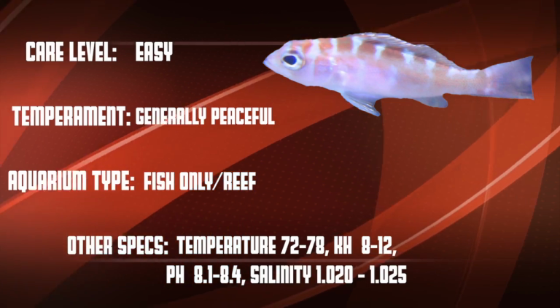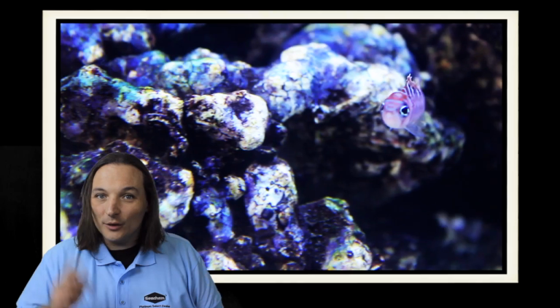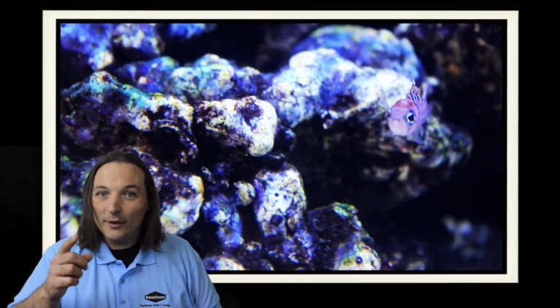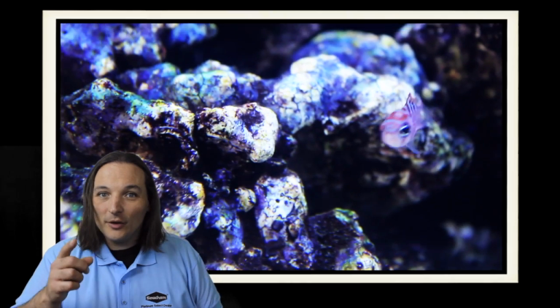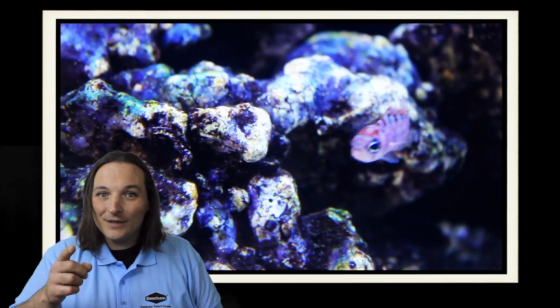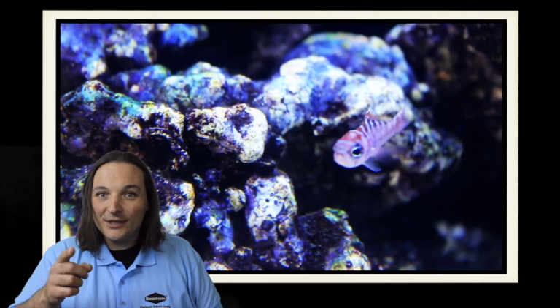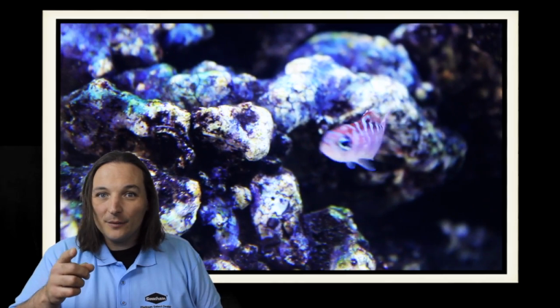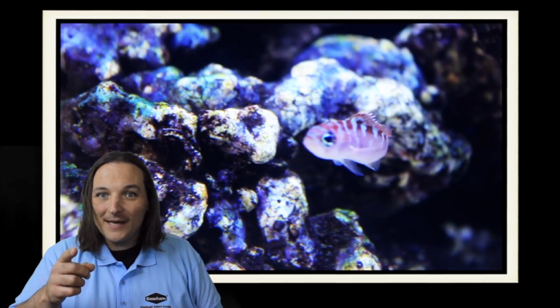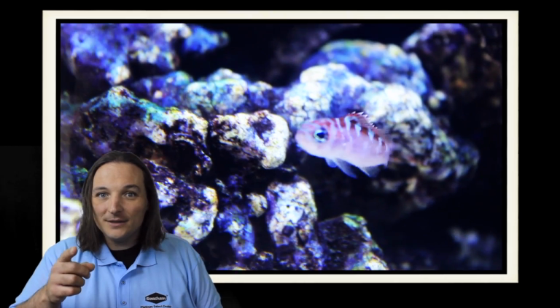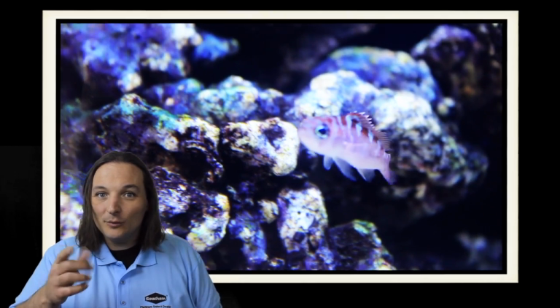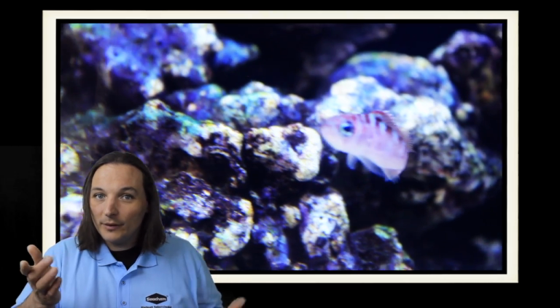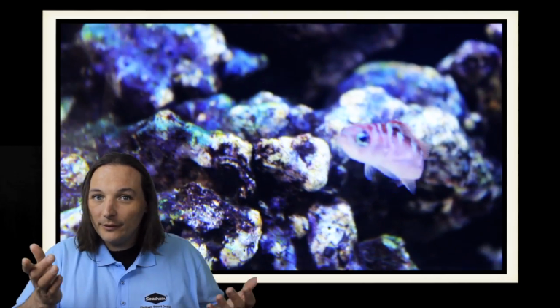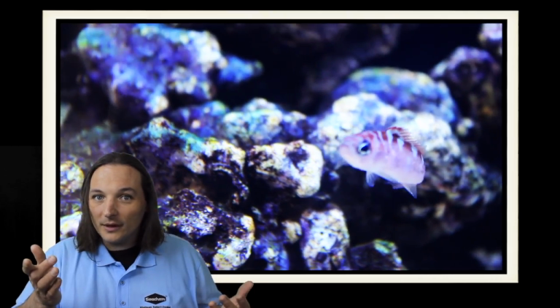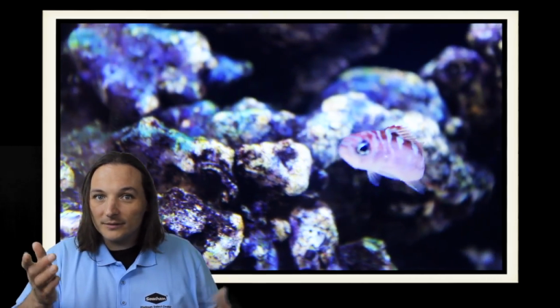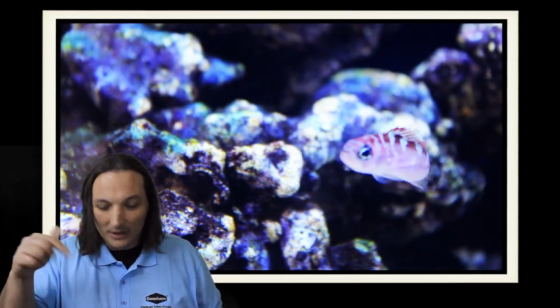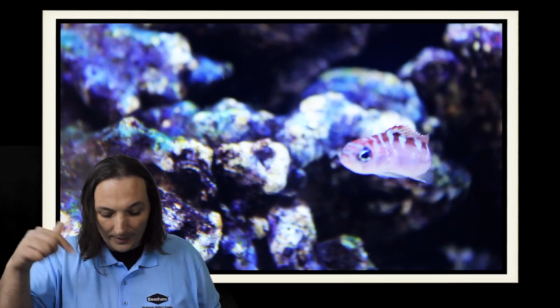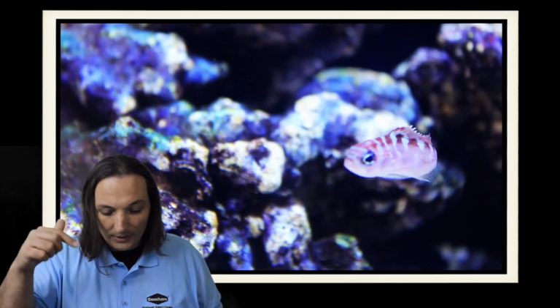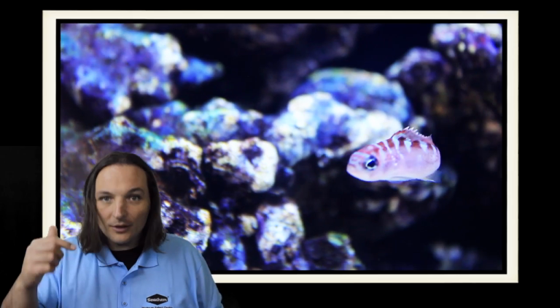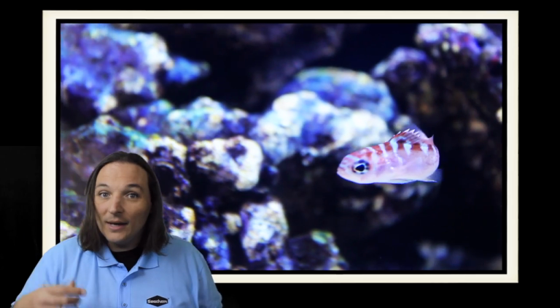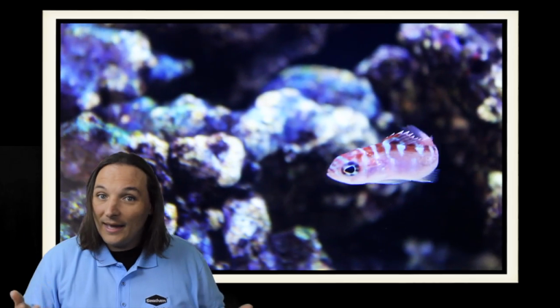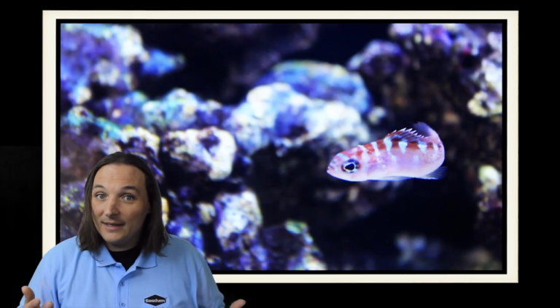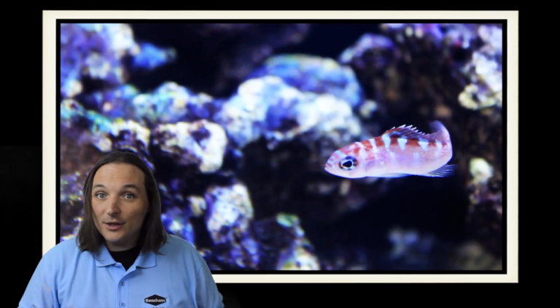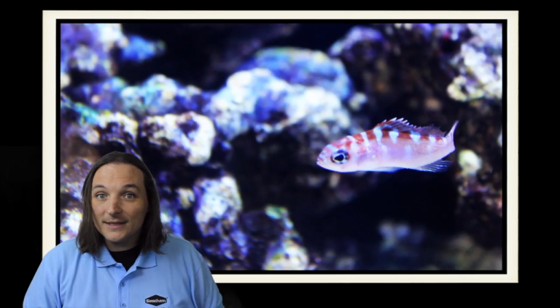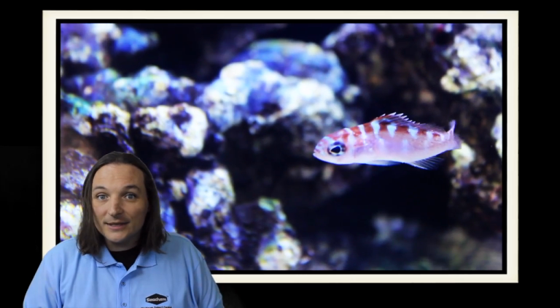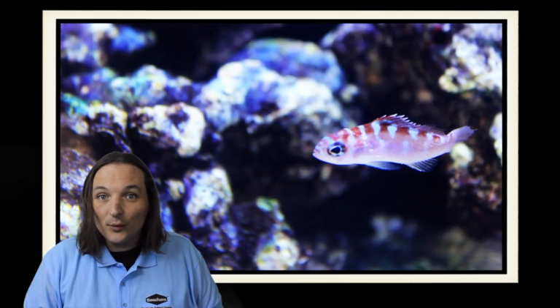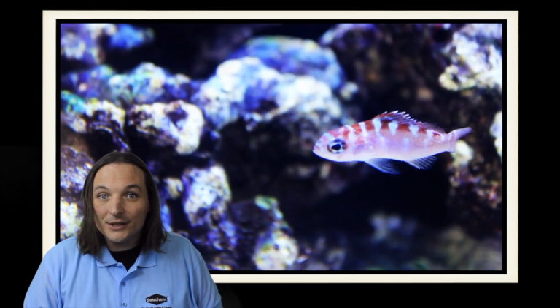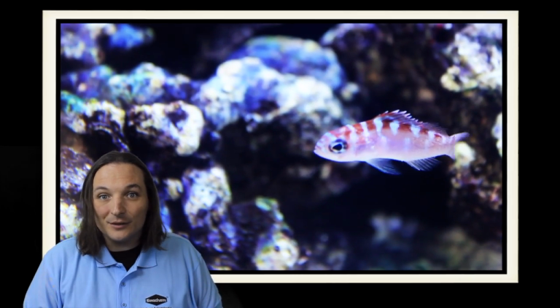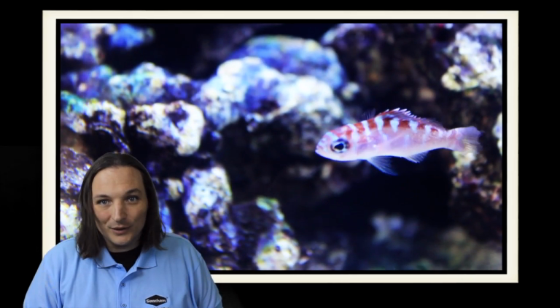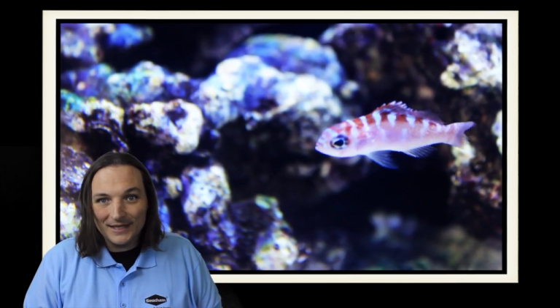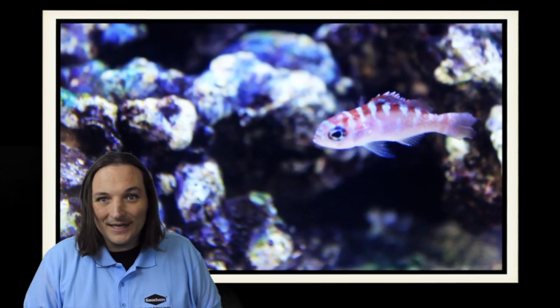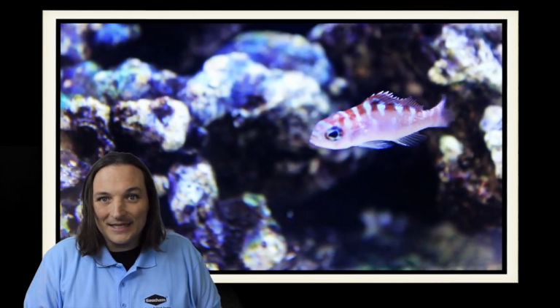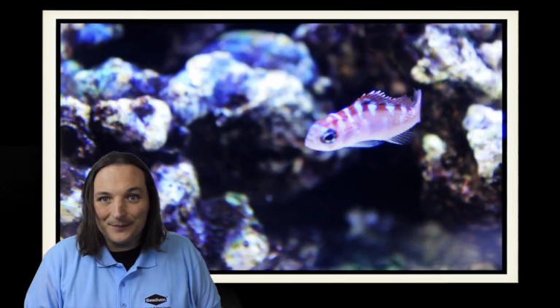So have you ever owned any chalk bass? What were your thoughts? Comment below. And as always, thanks for watching. We'll see you next time.